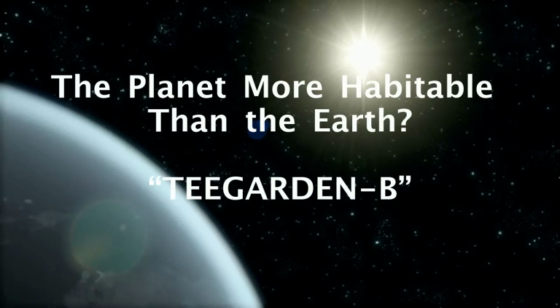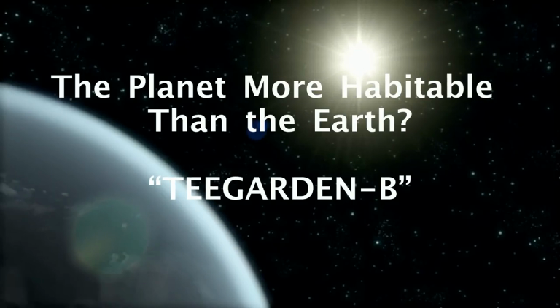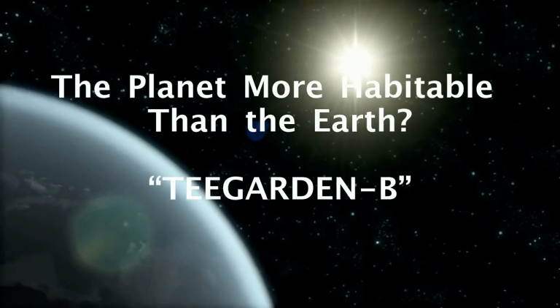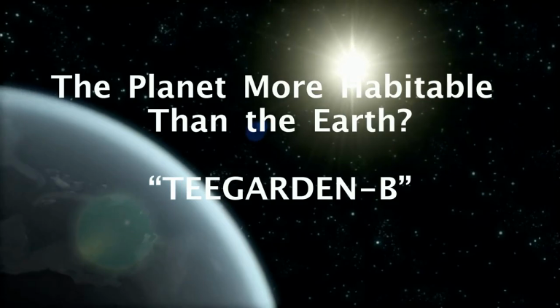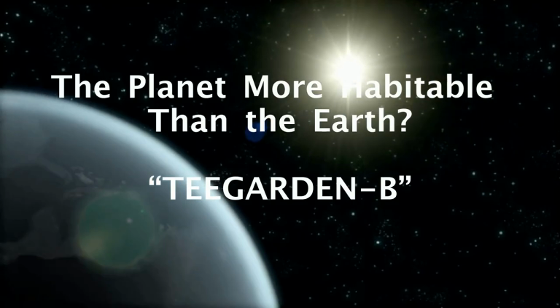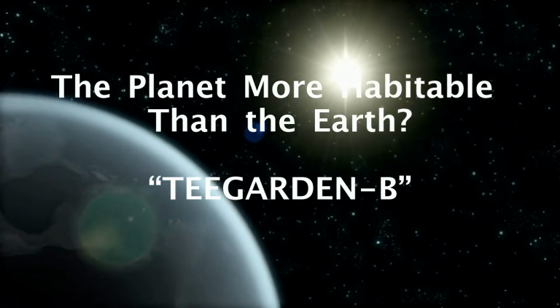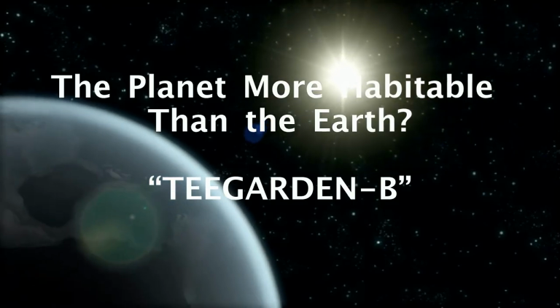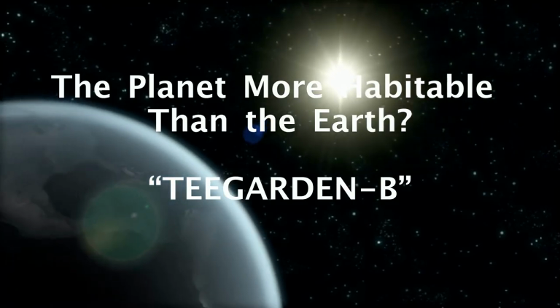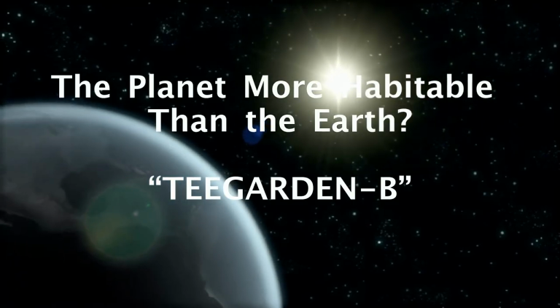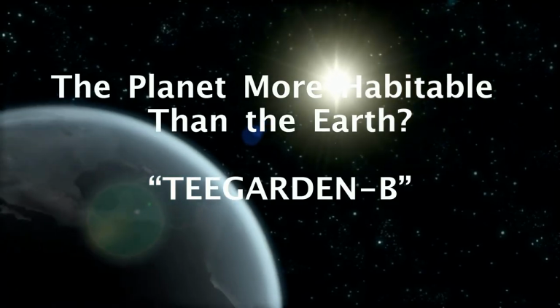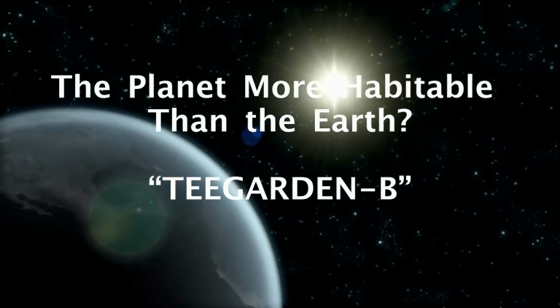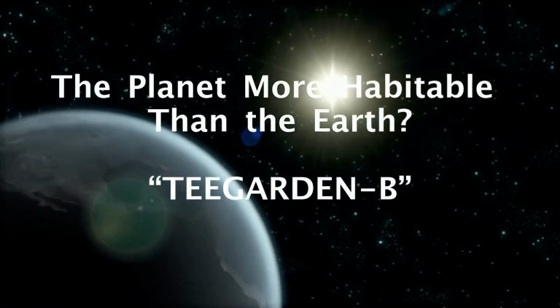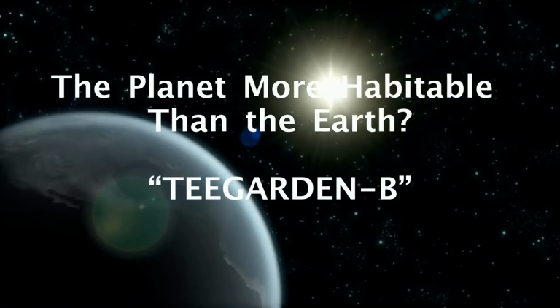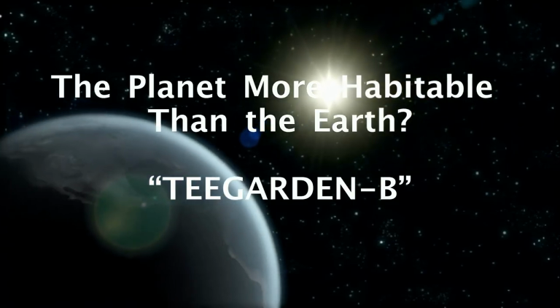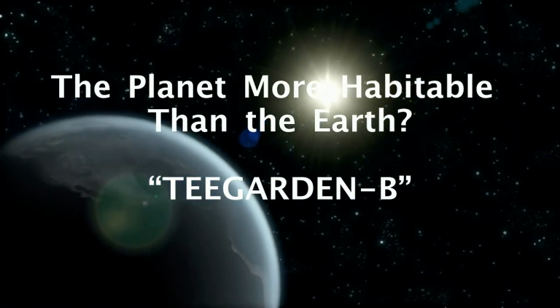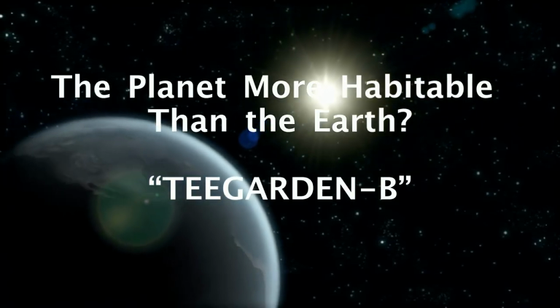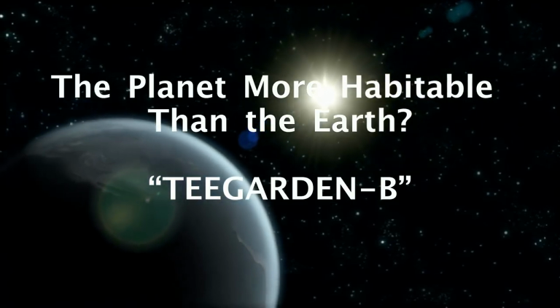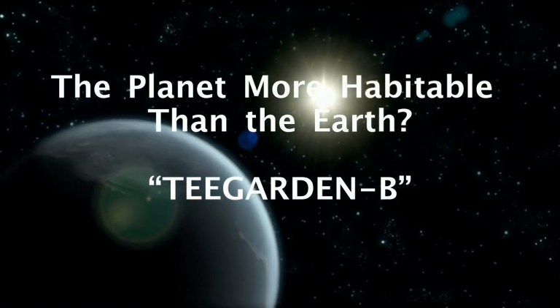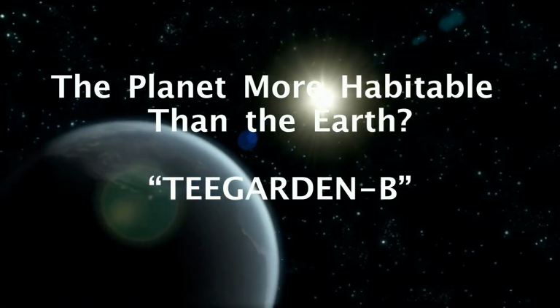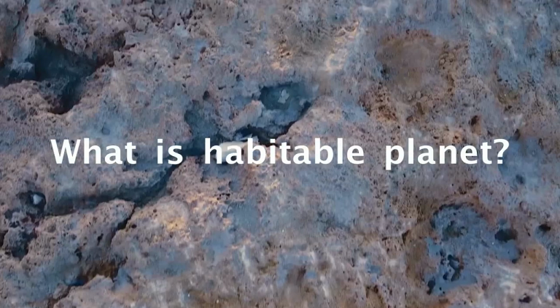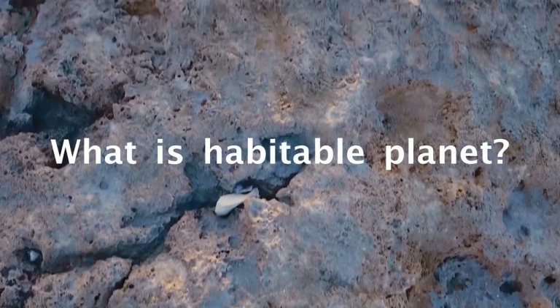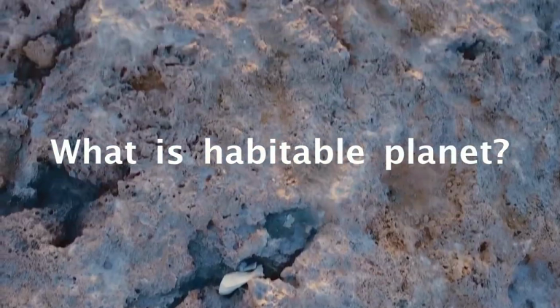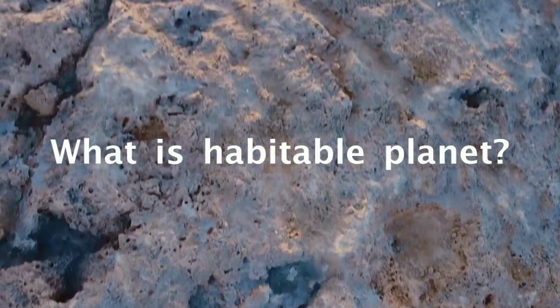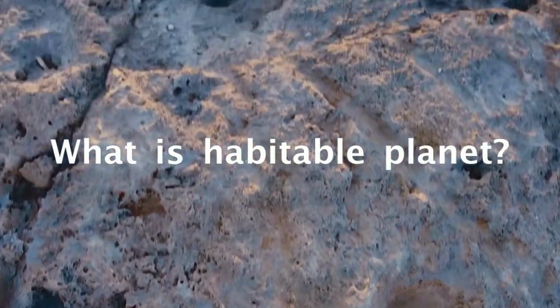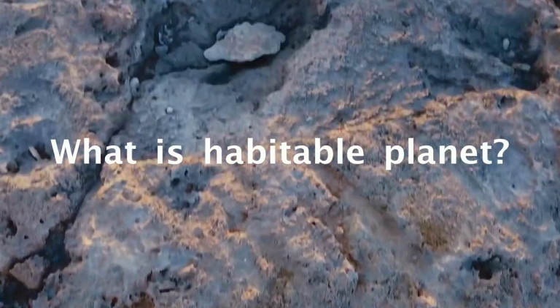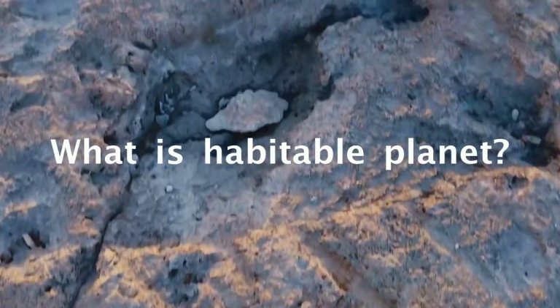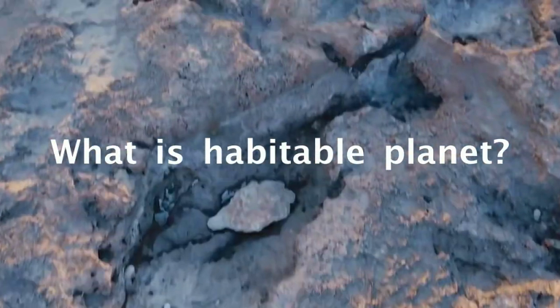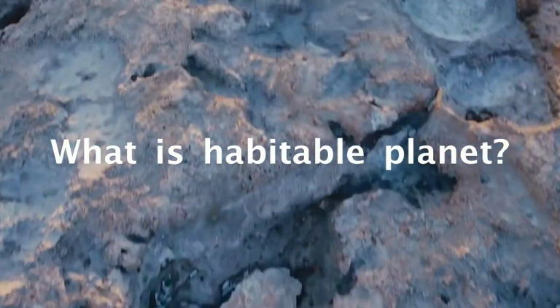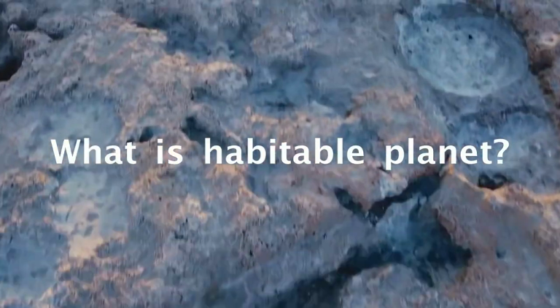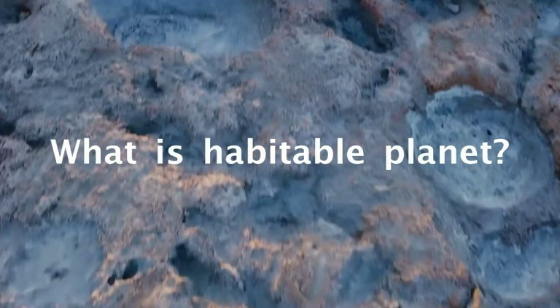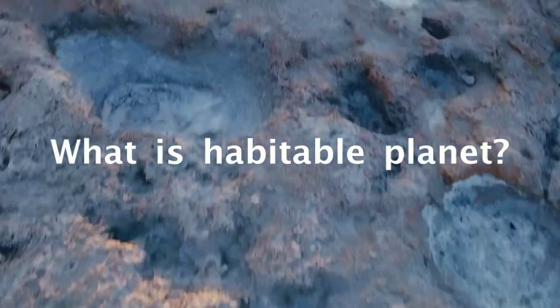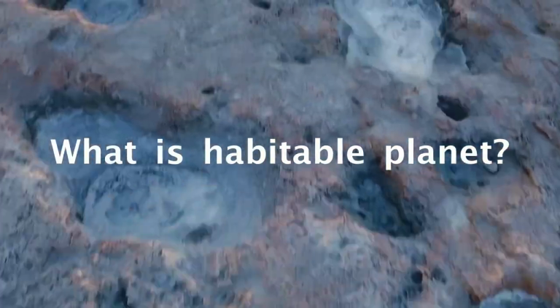The planet more habitable than the Earth — Teagarden b. What is a habitable planet?